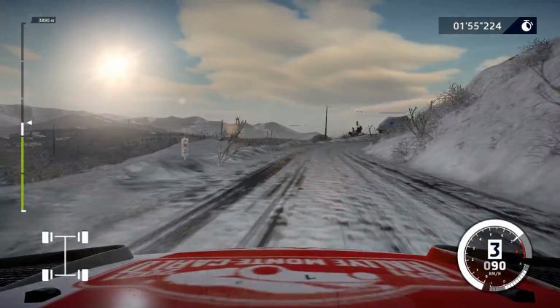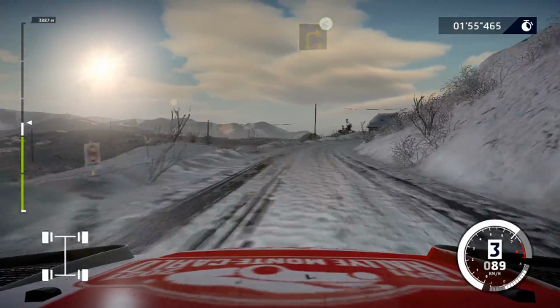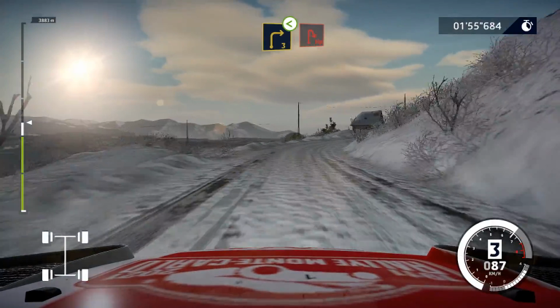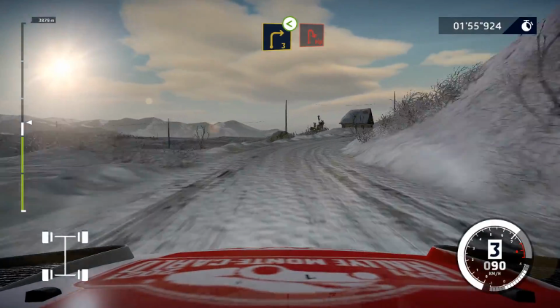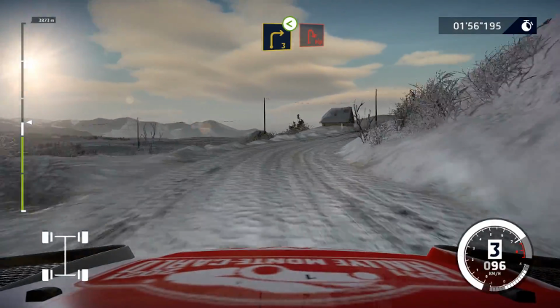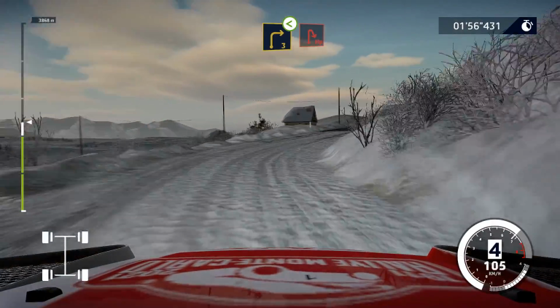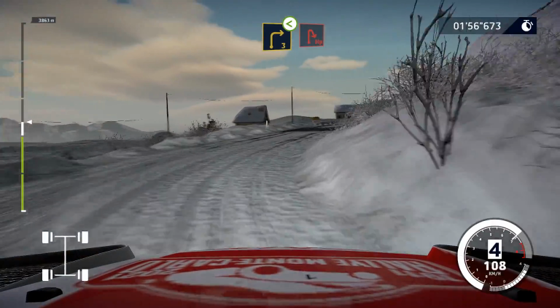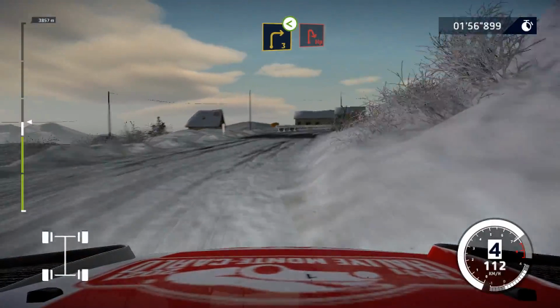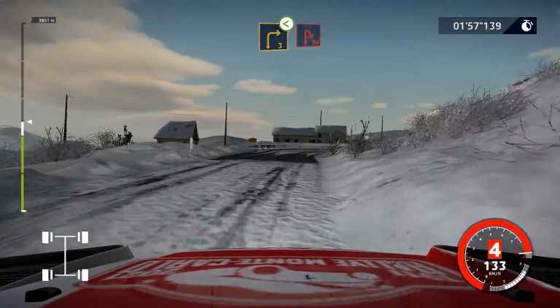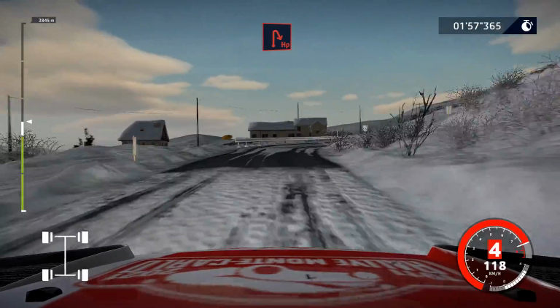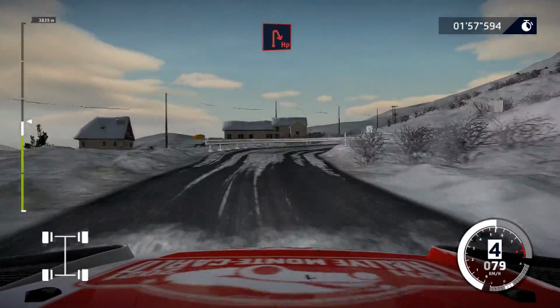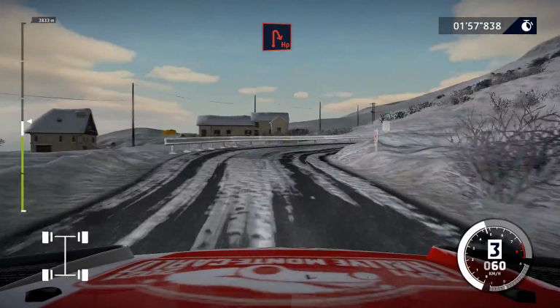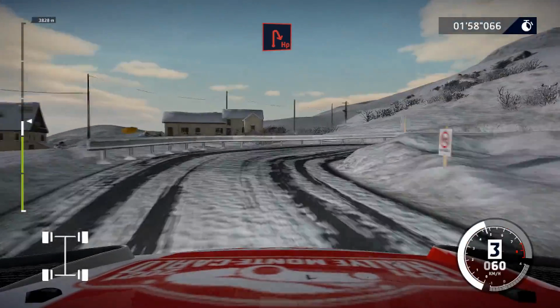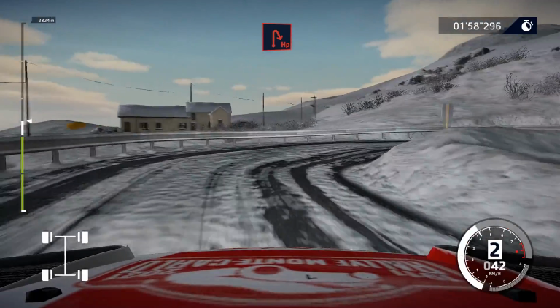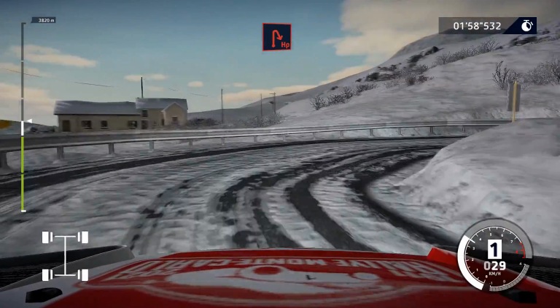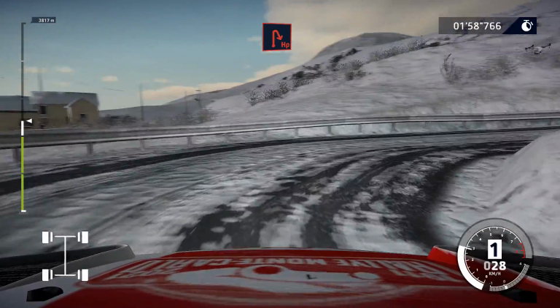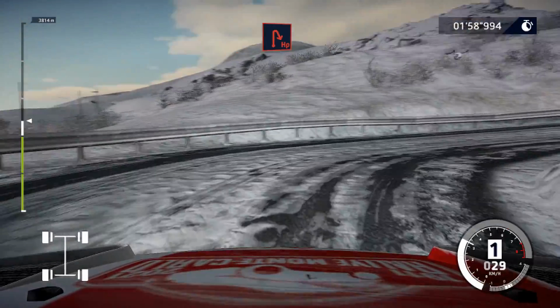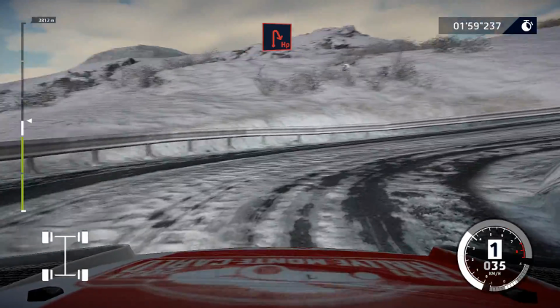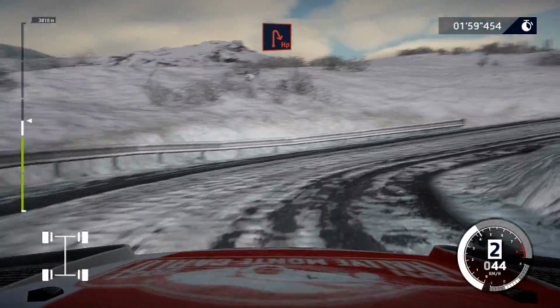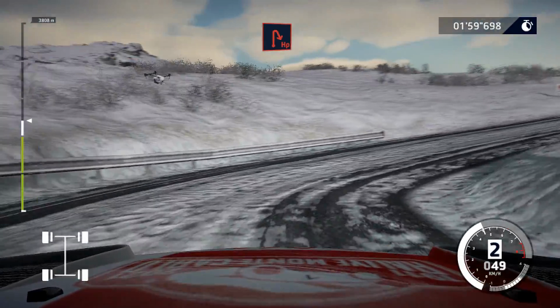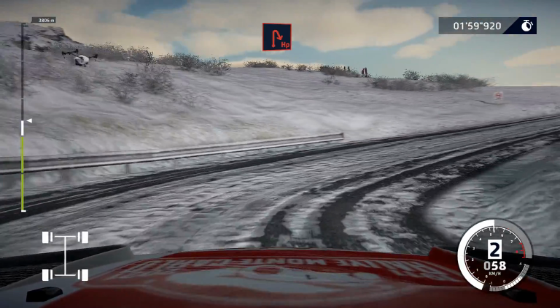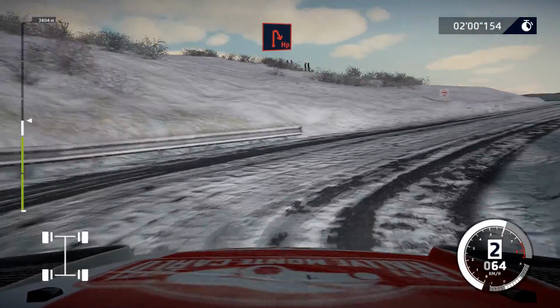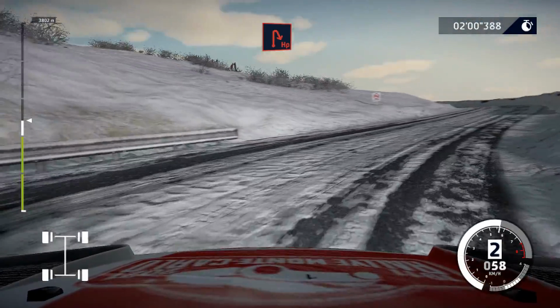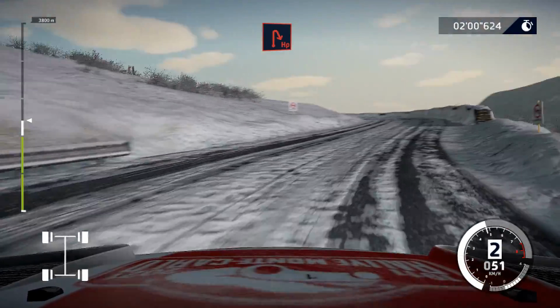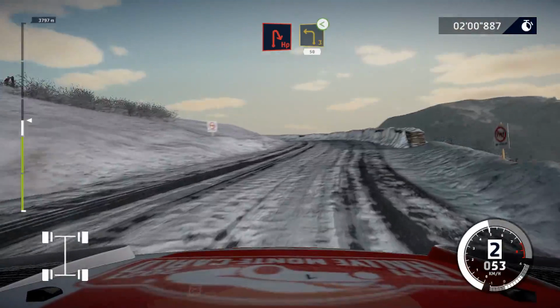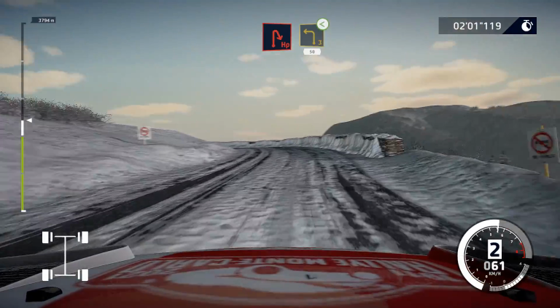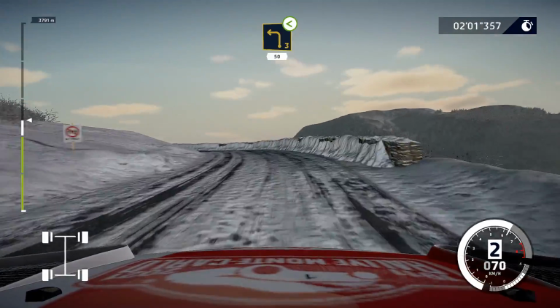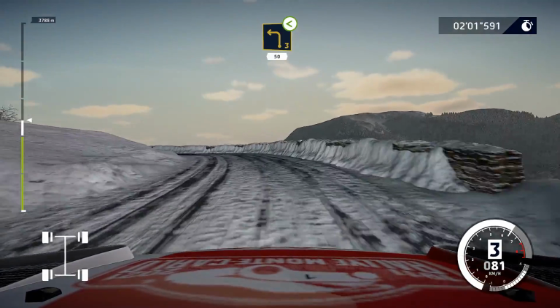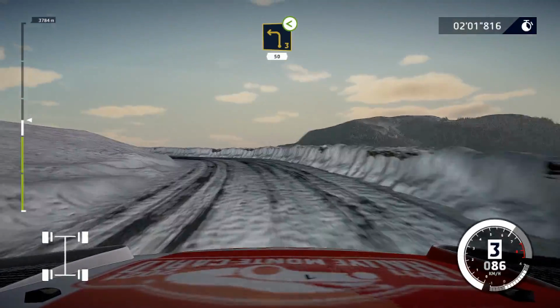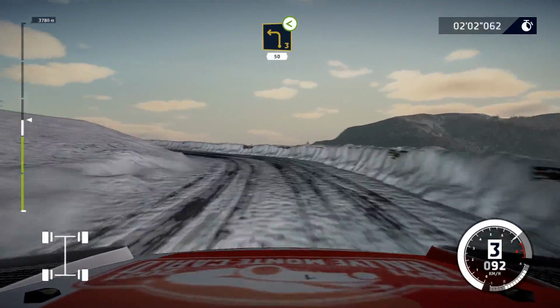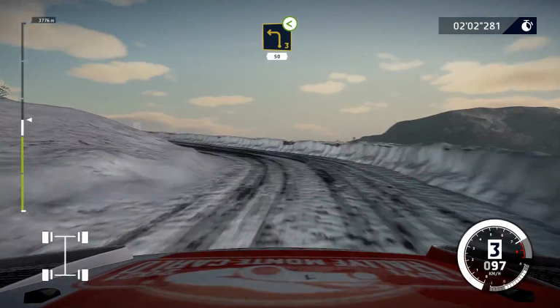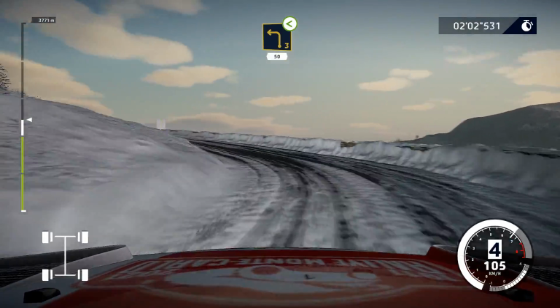And right 3, opens for hairpin right. Into left 3, opens long, 50.